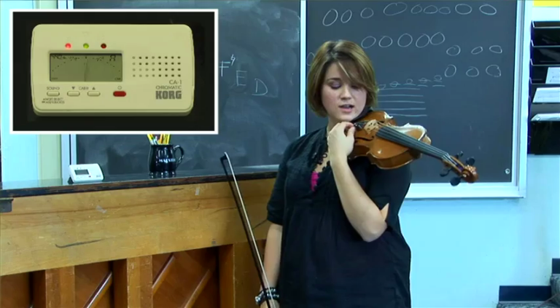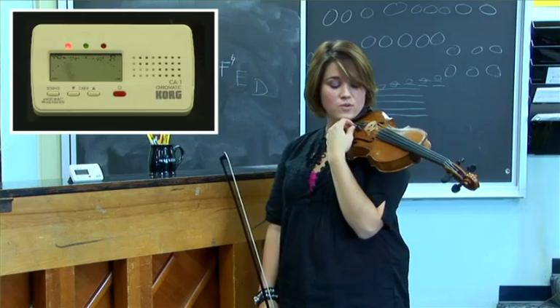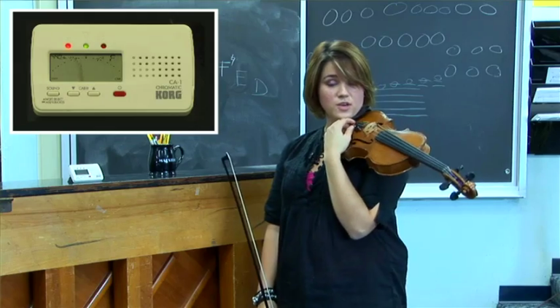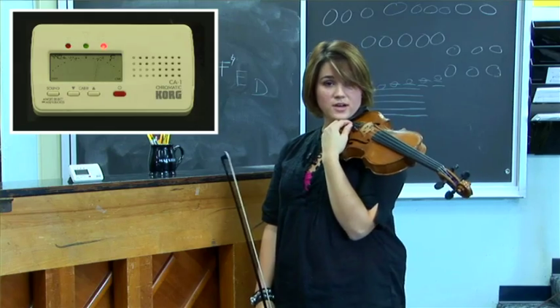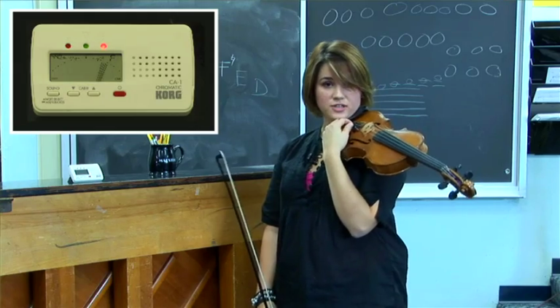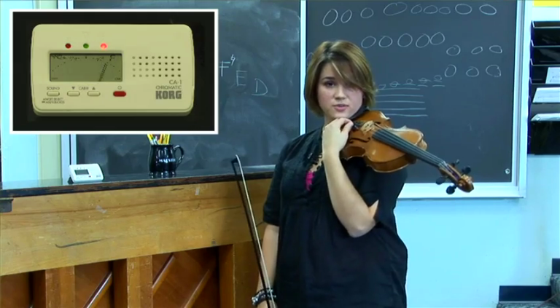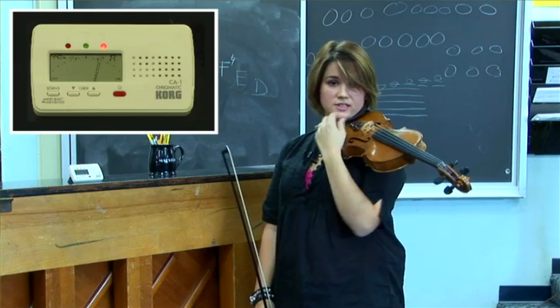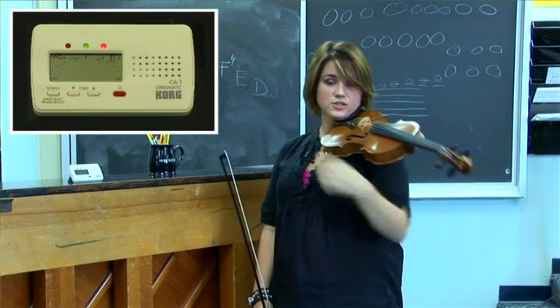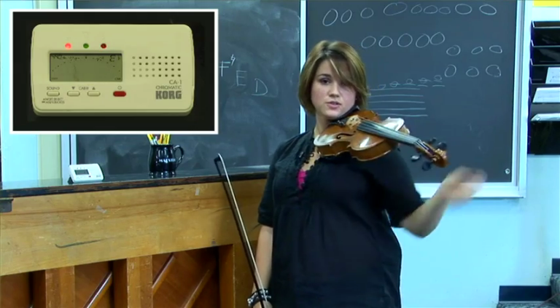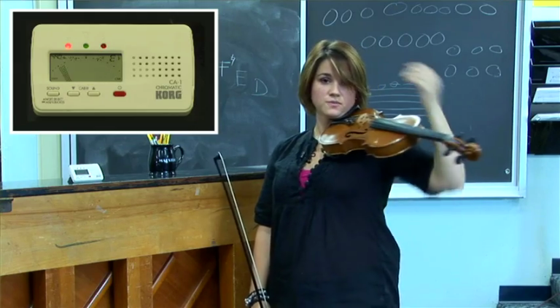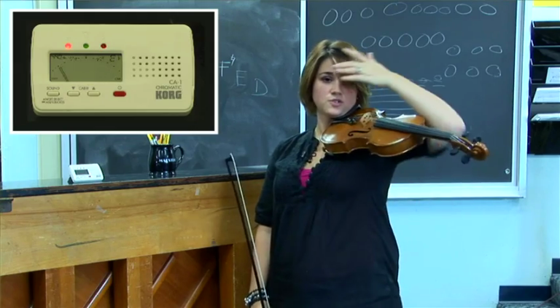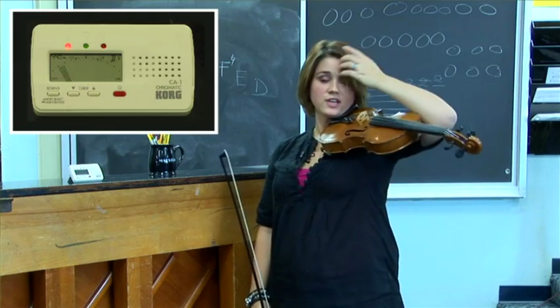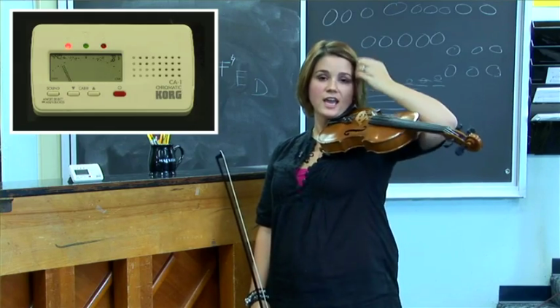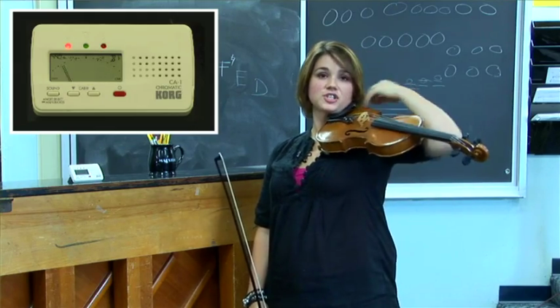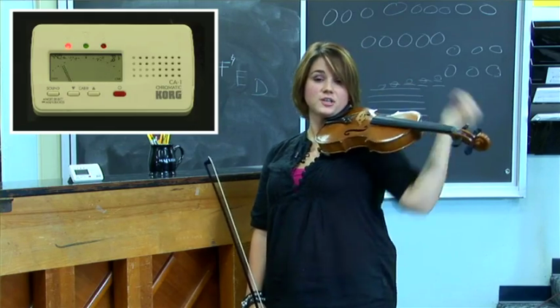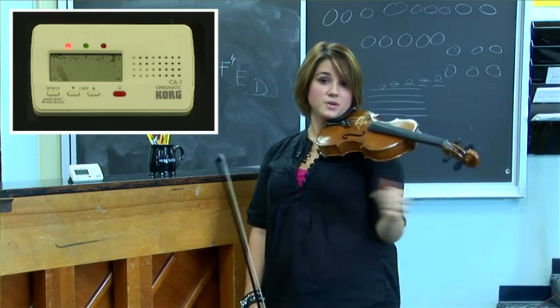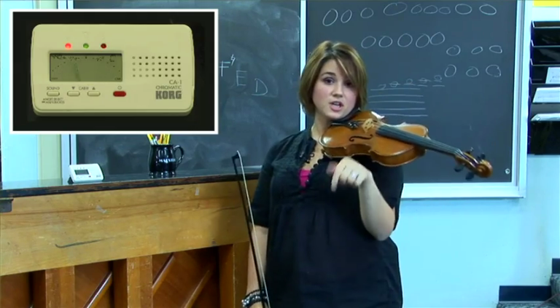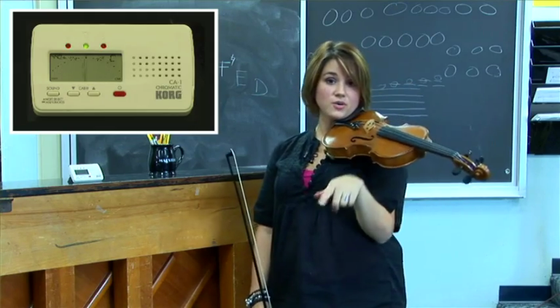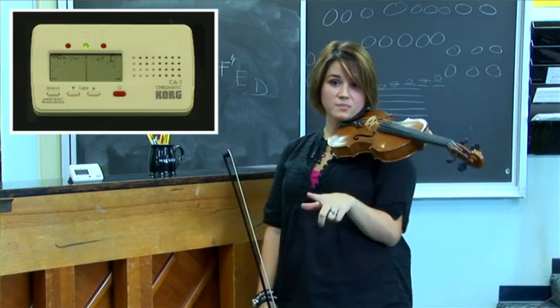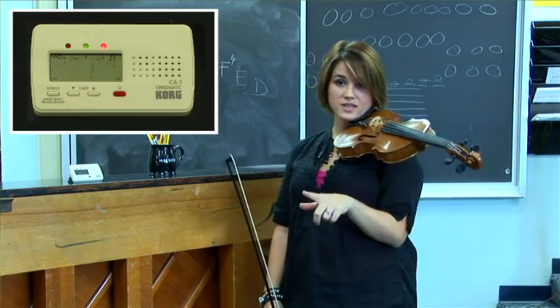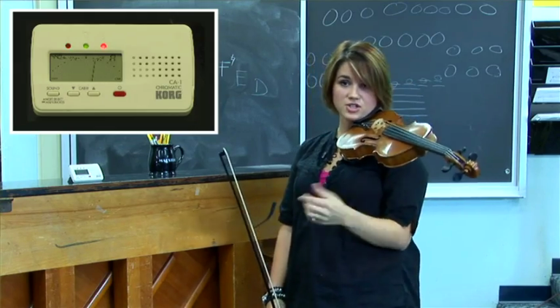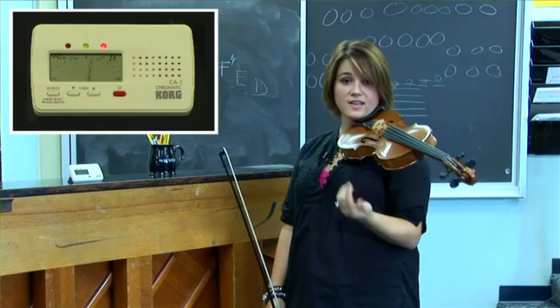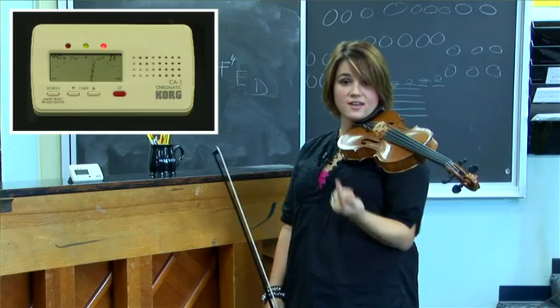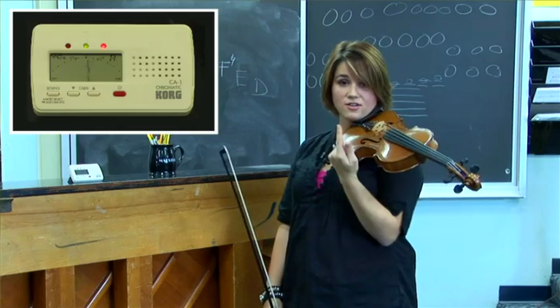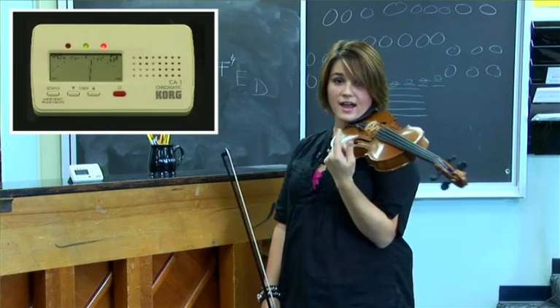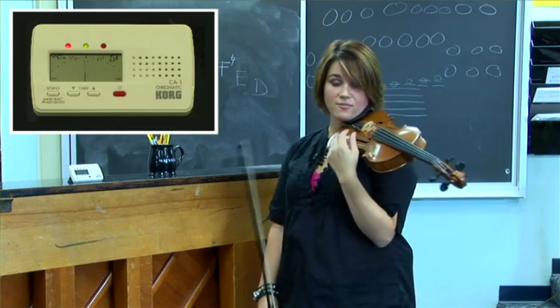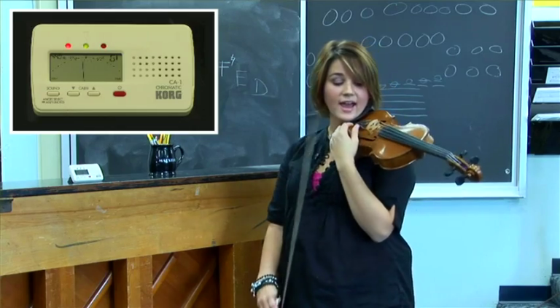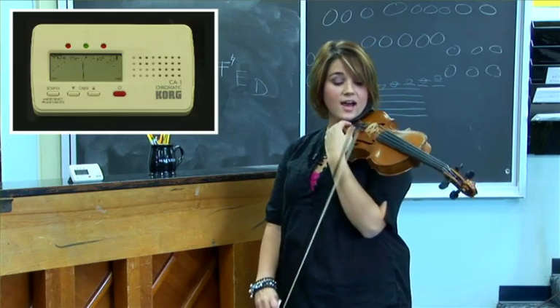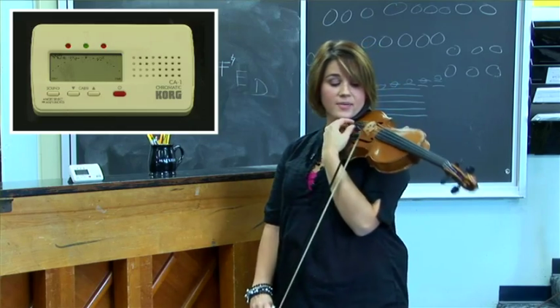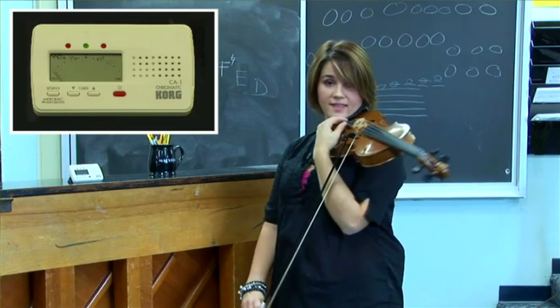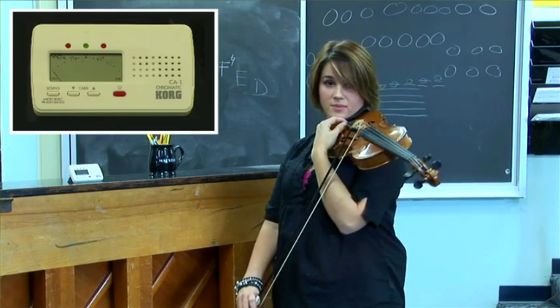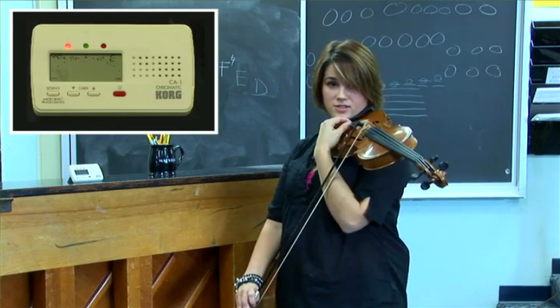What you want to do is tune the string actually below the pitch and then arrive back up at the pitch.